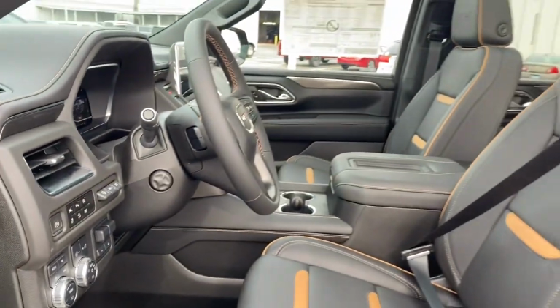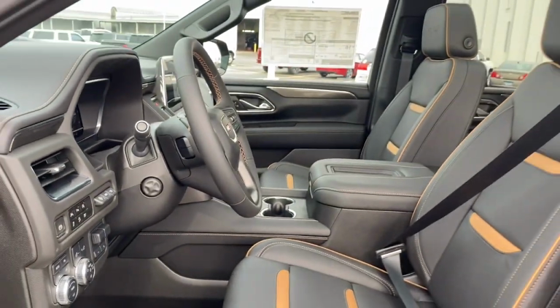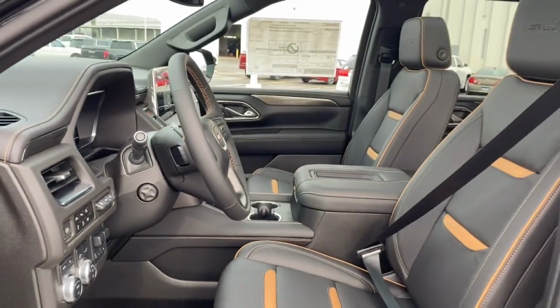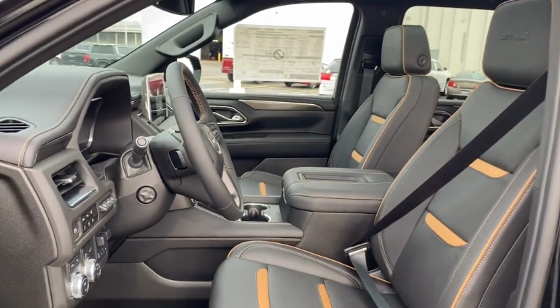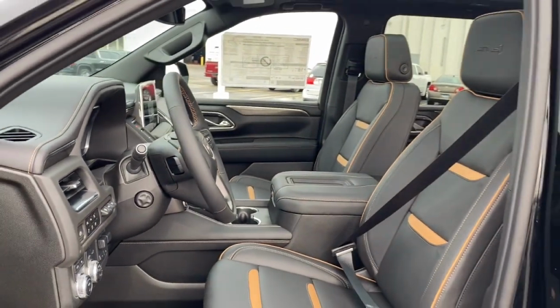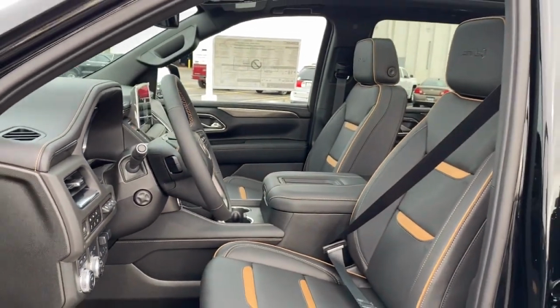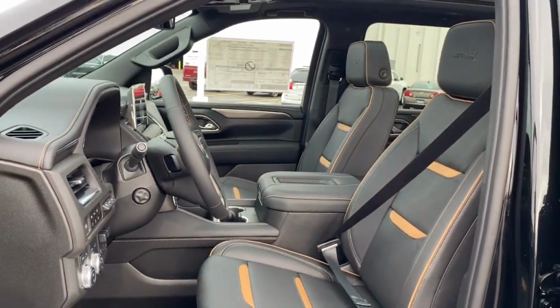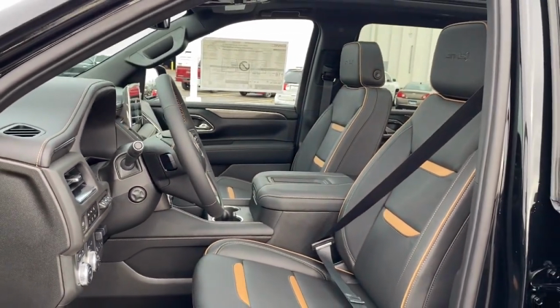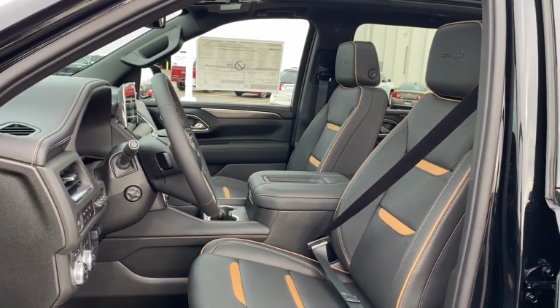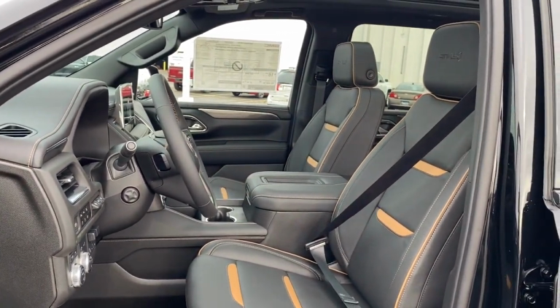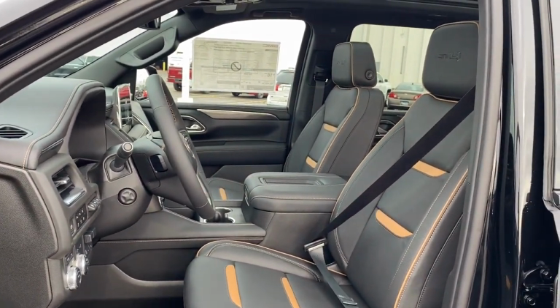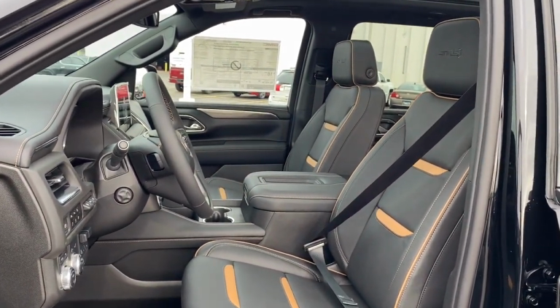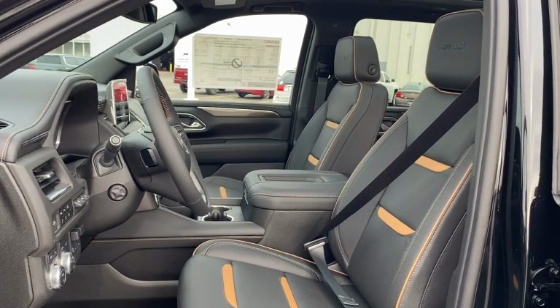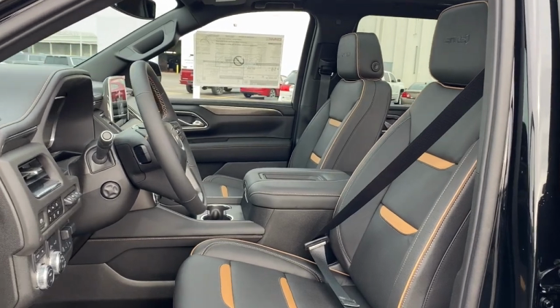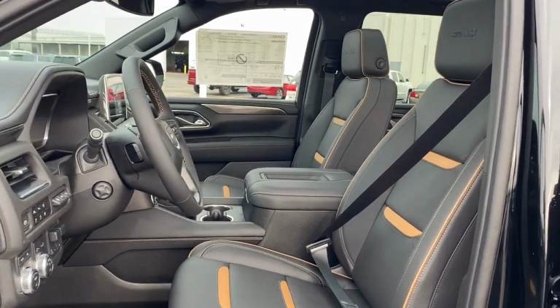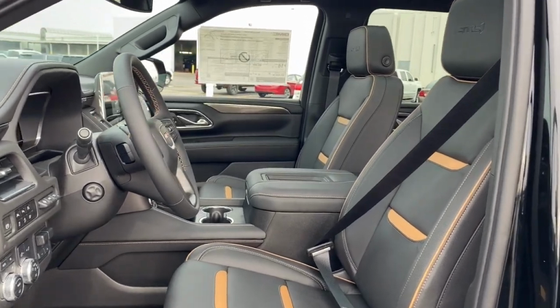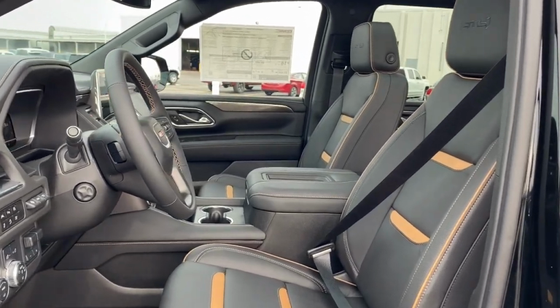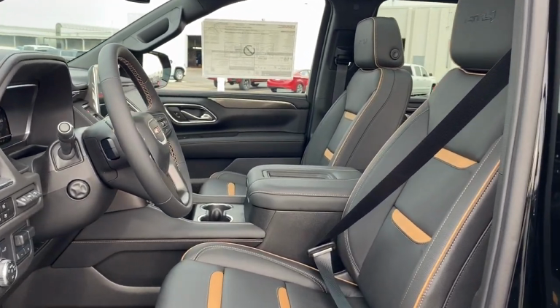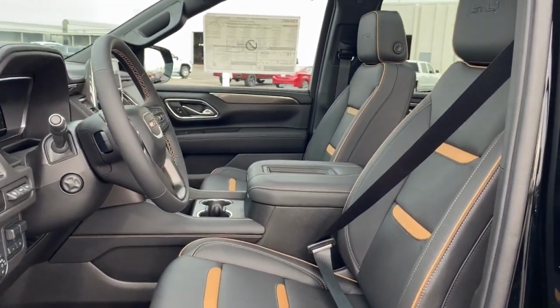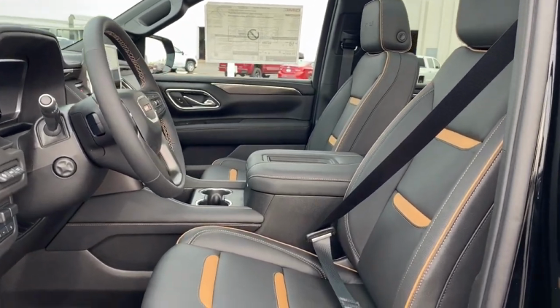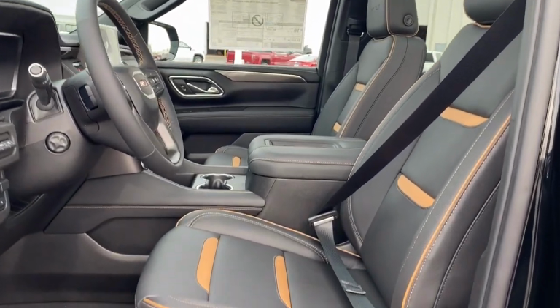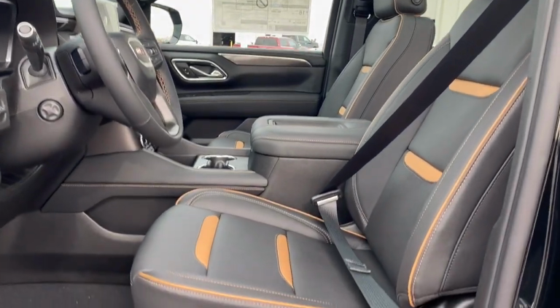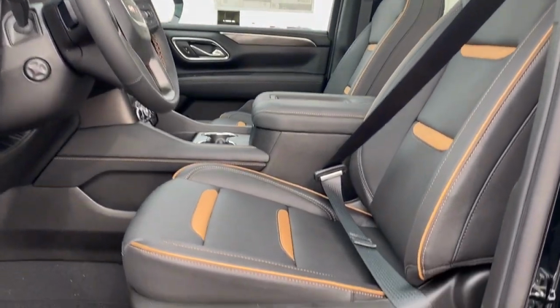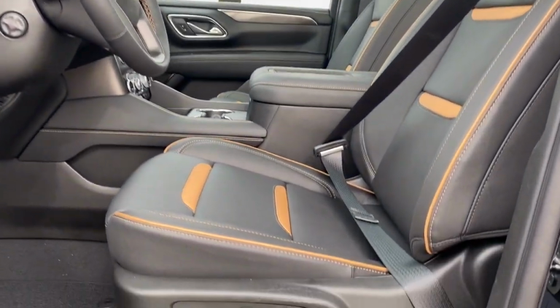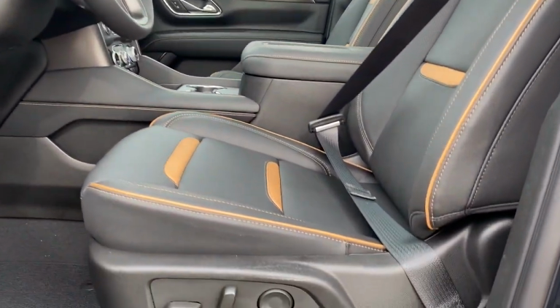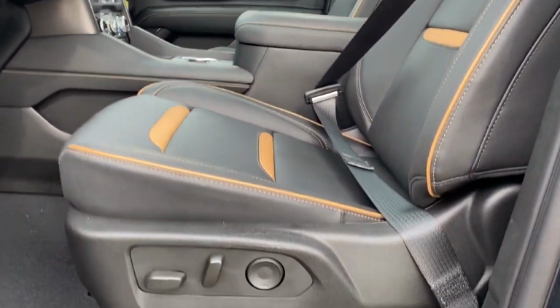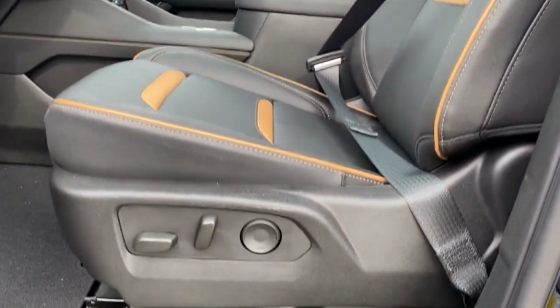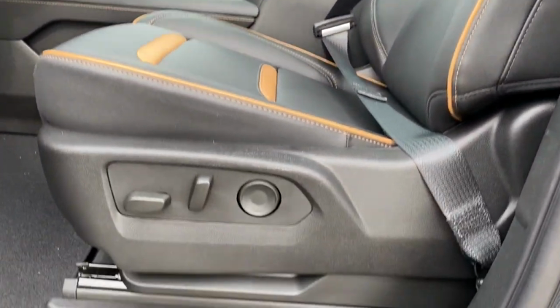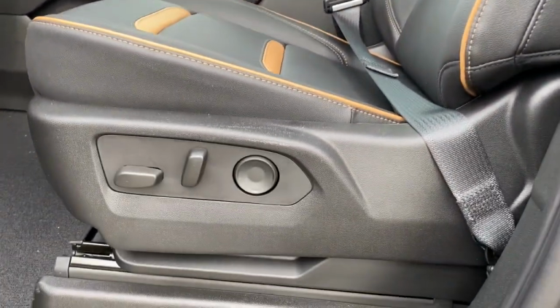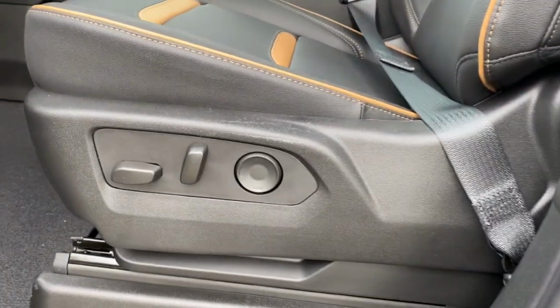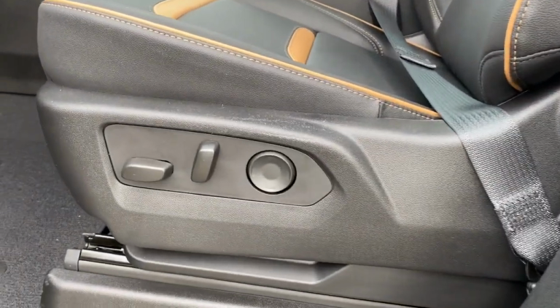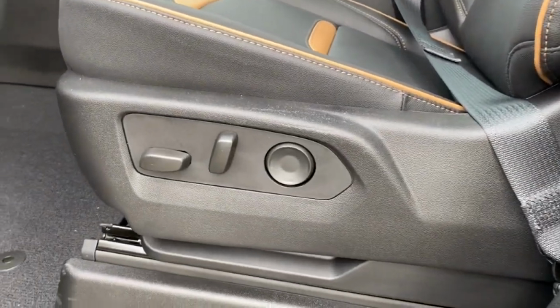Remote engine start, heated rear seat, cooled front seat, premium sound system.